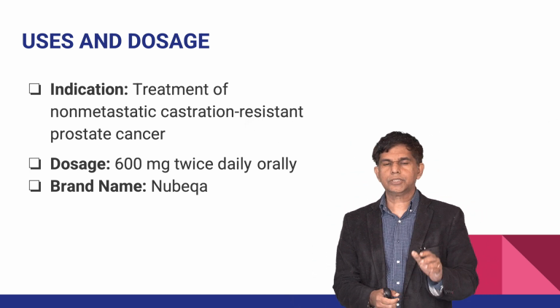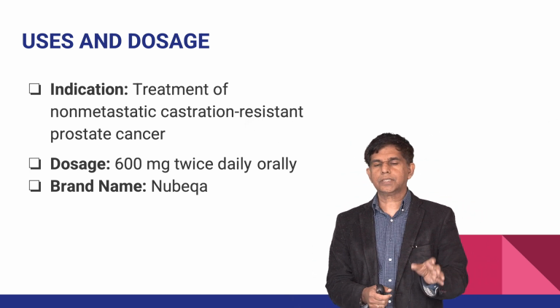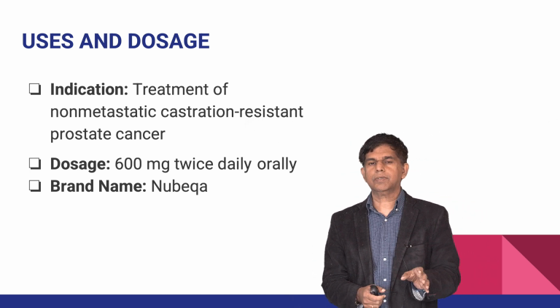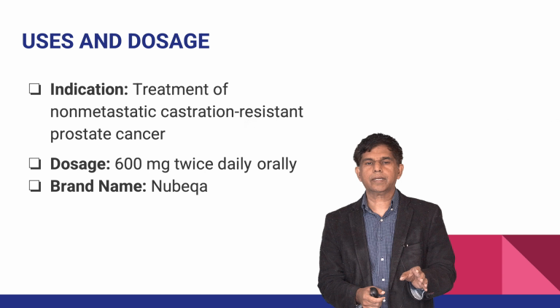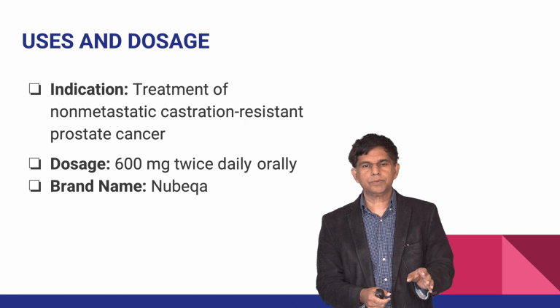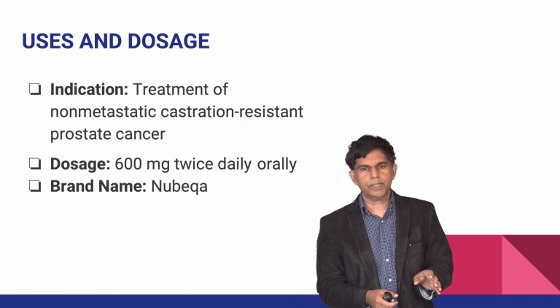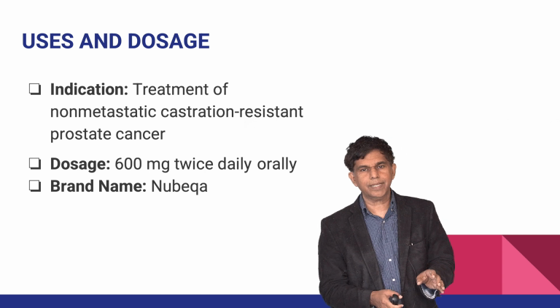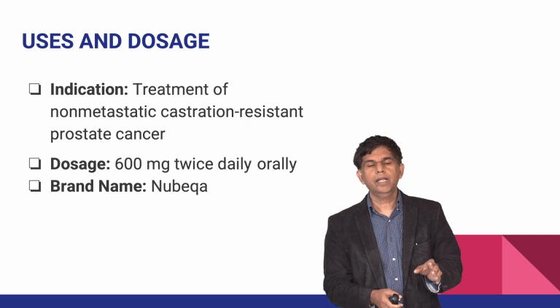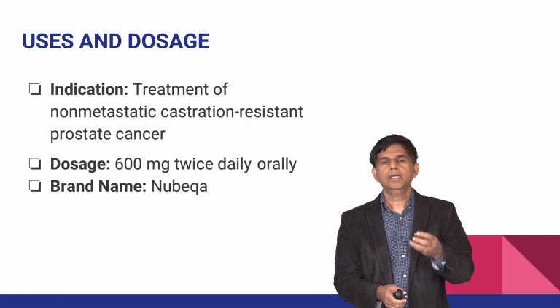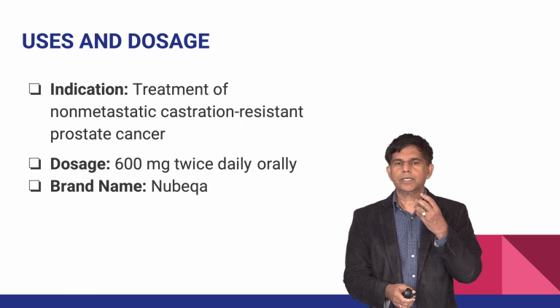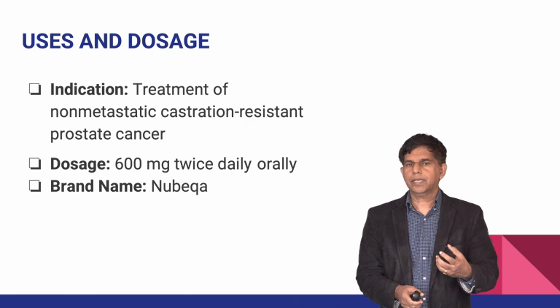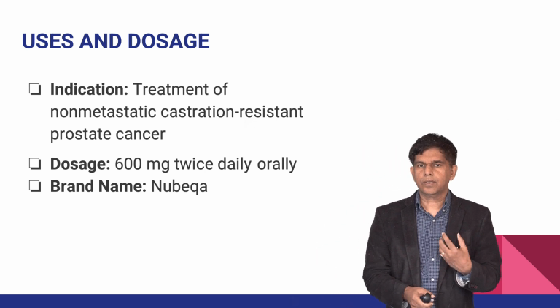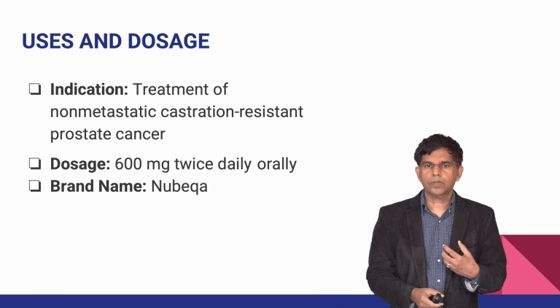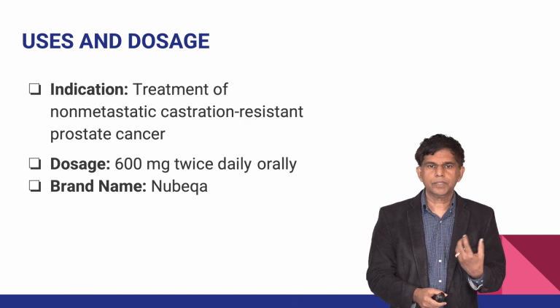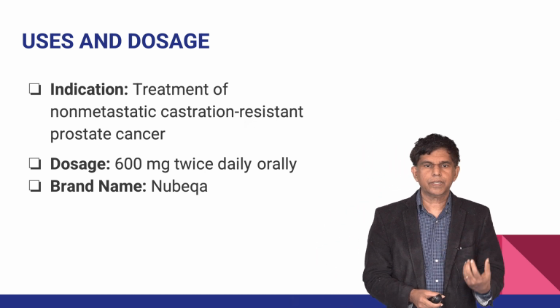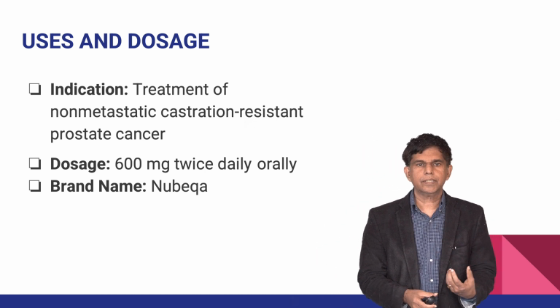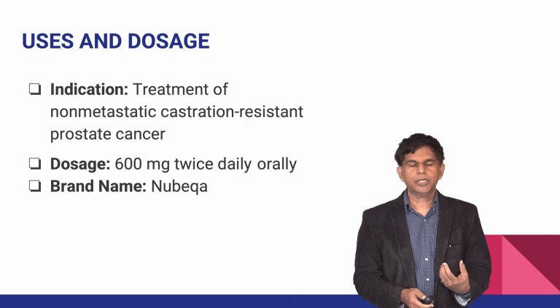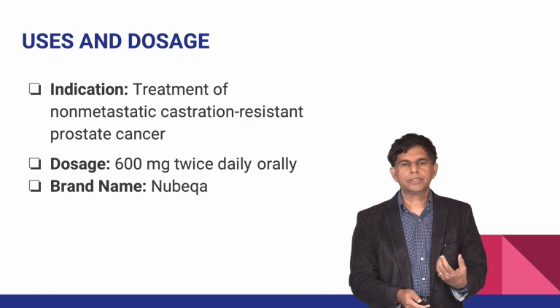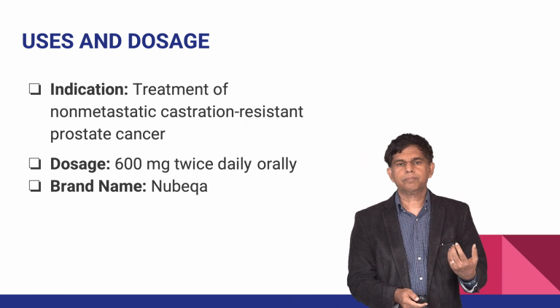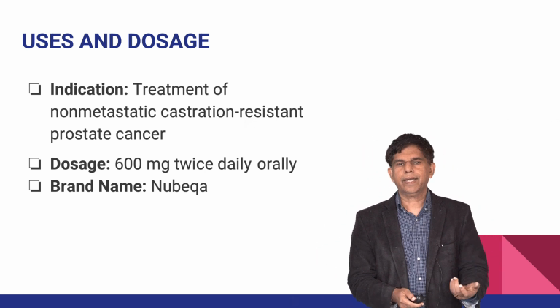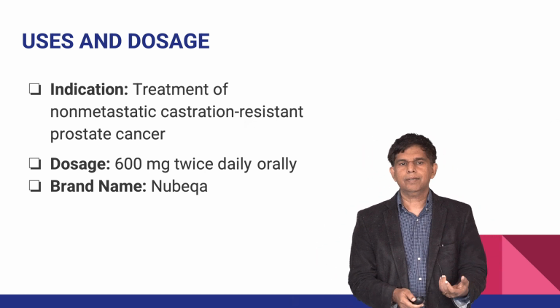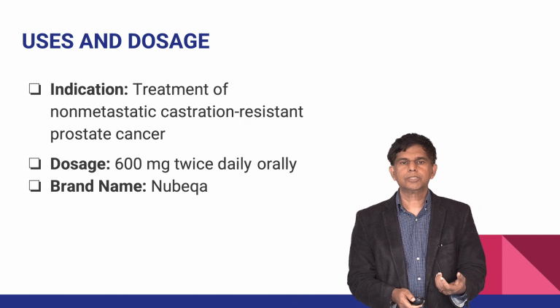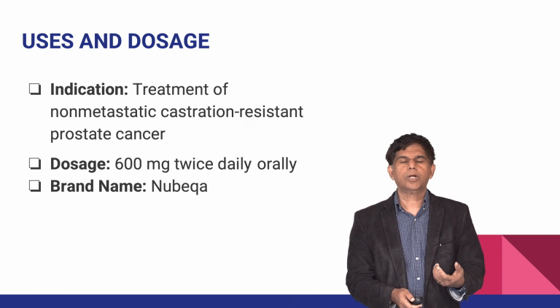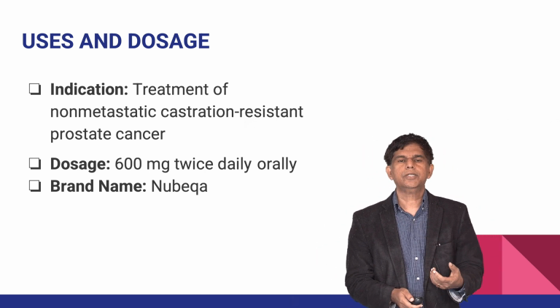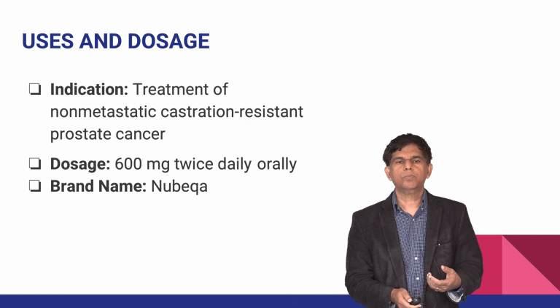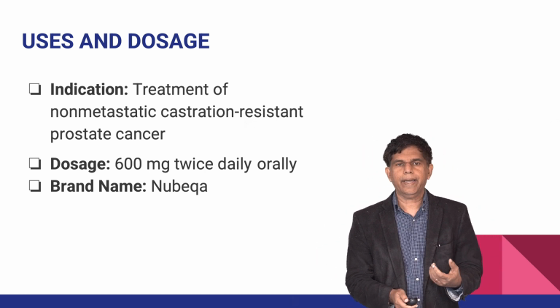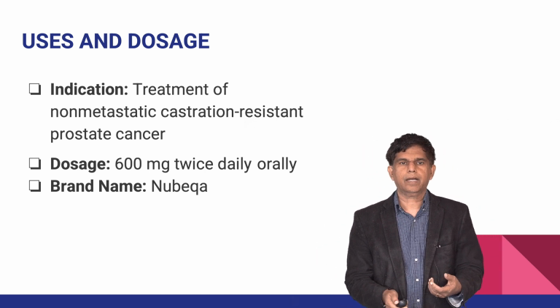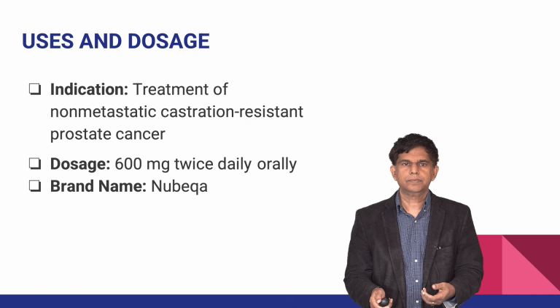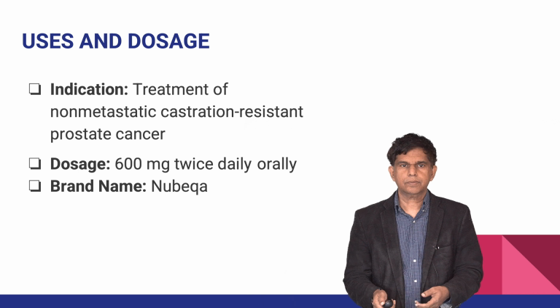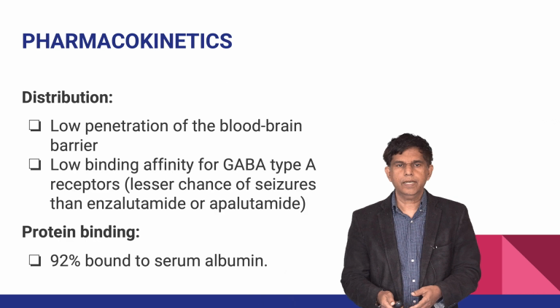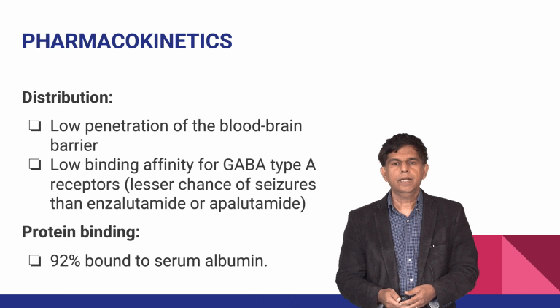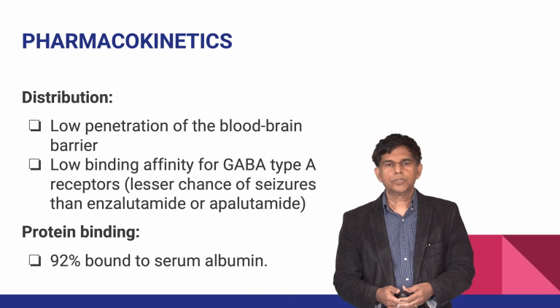The indication for this drug is treatment of non-metastatic castration-resistant prostate cancer. The dosage is 600 milligrams twice a day, taken orally — no injection needed. The brand name is Nubeqa.